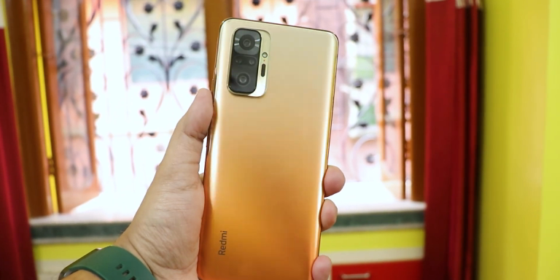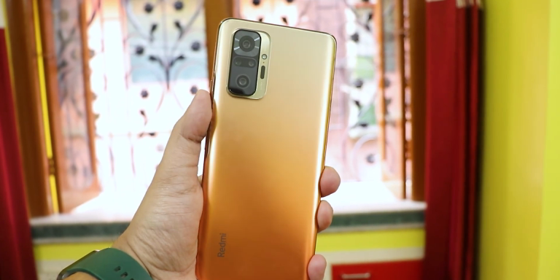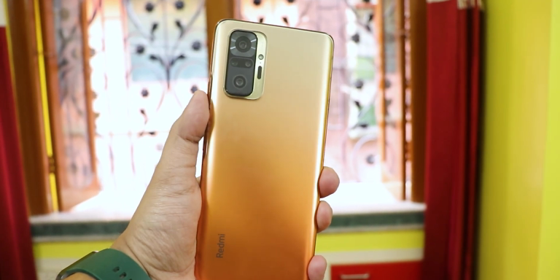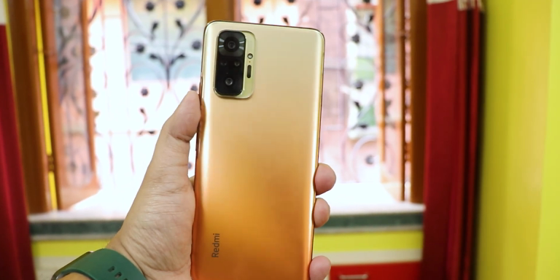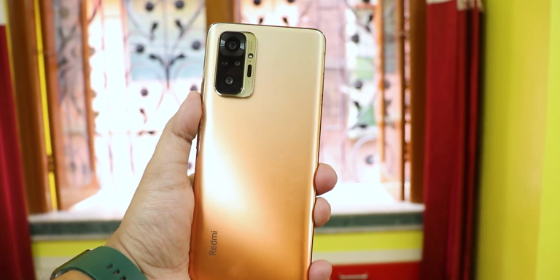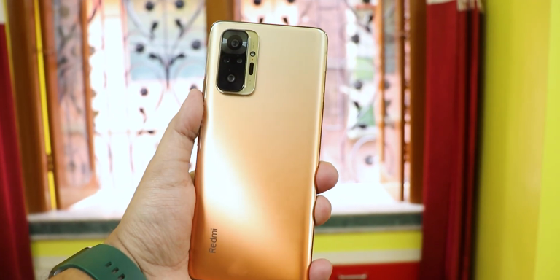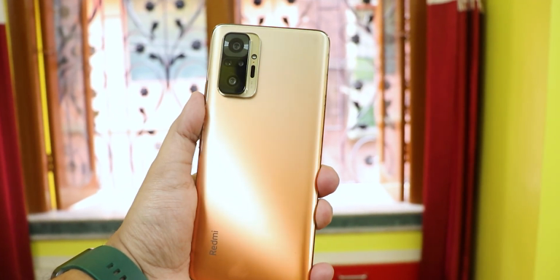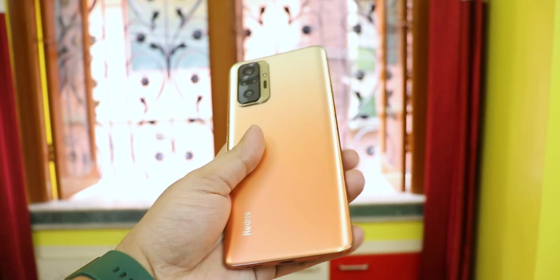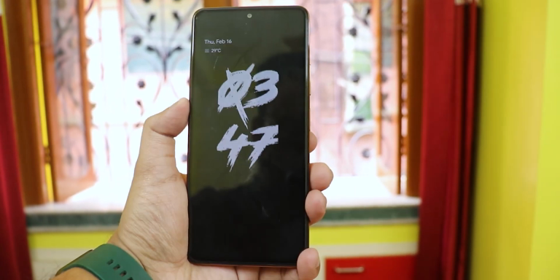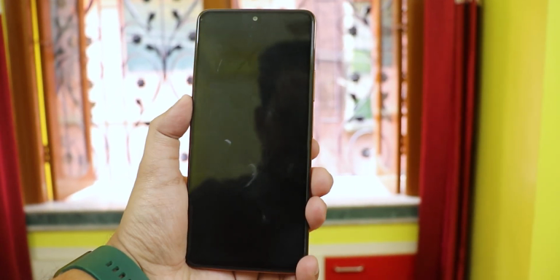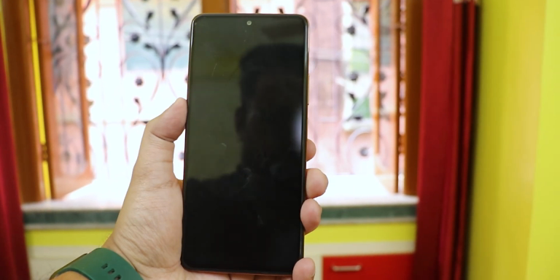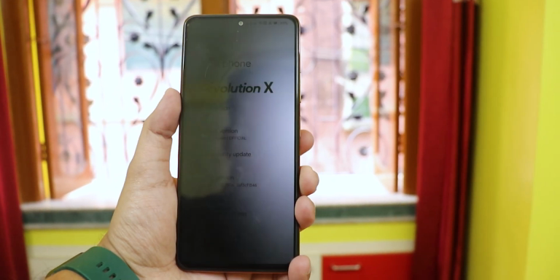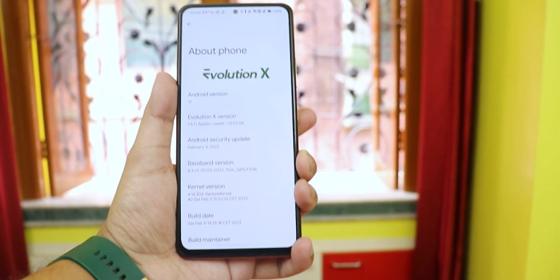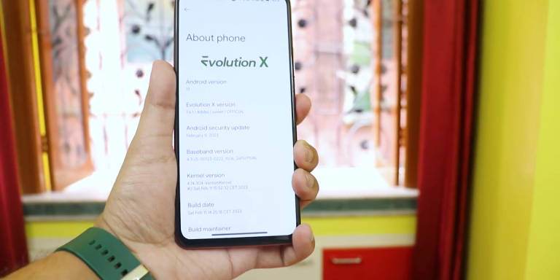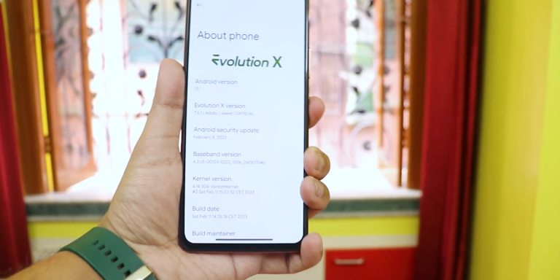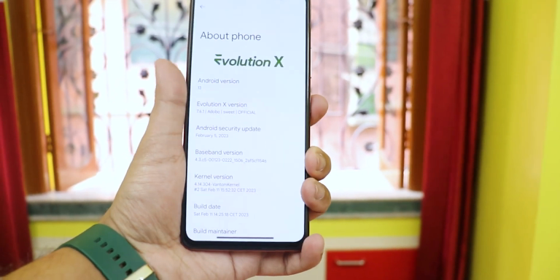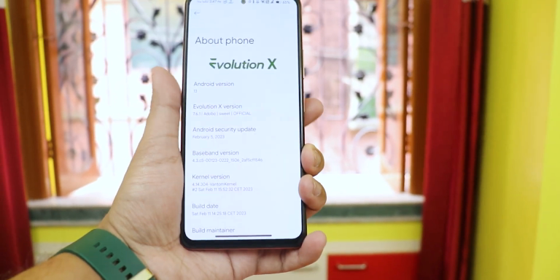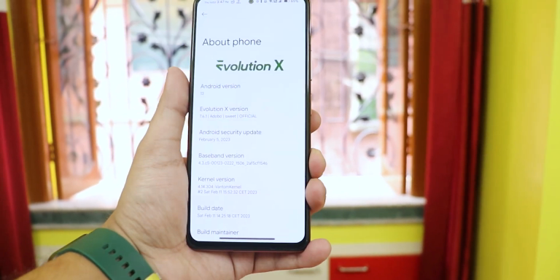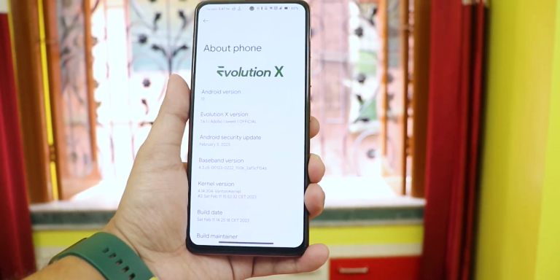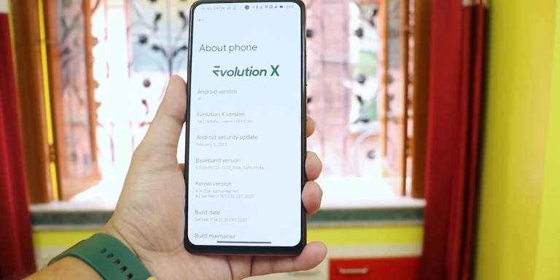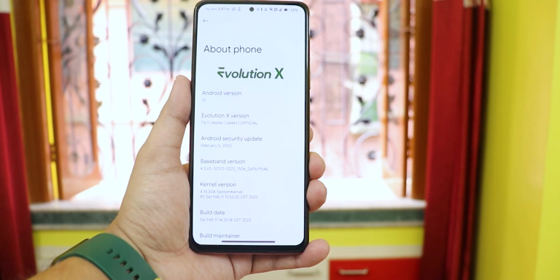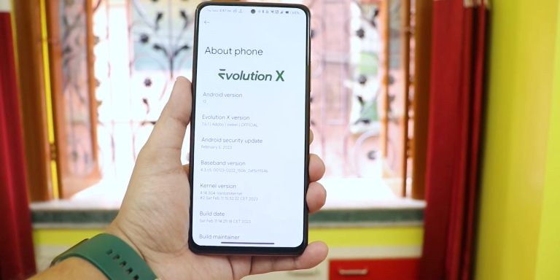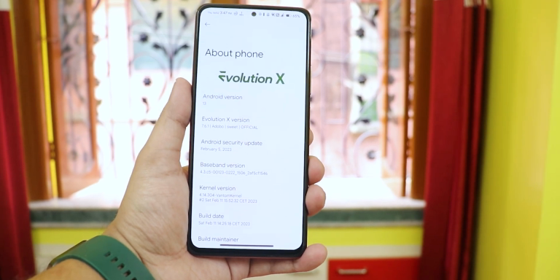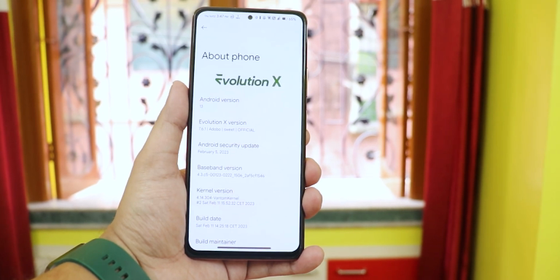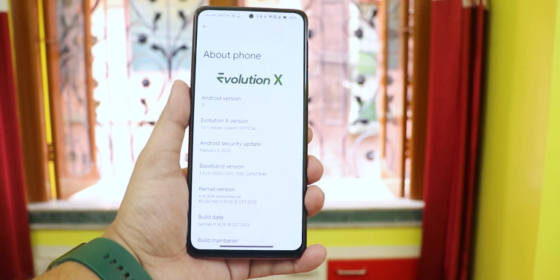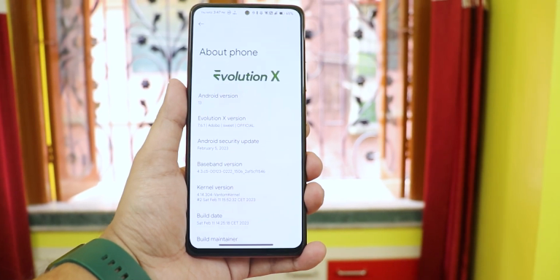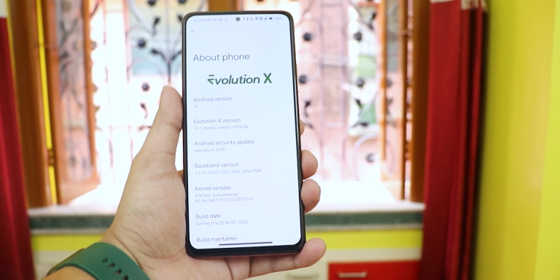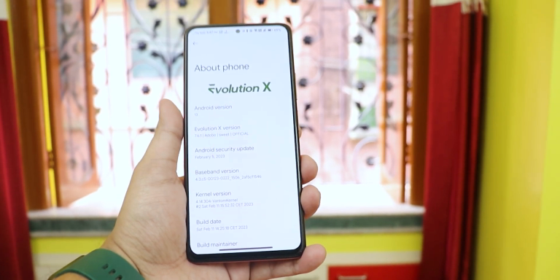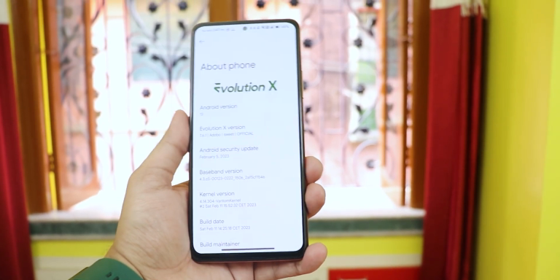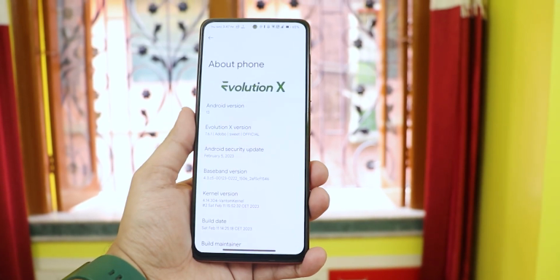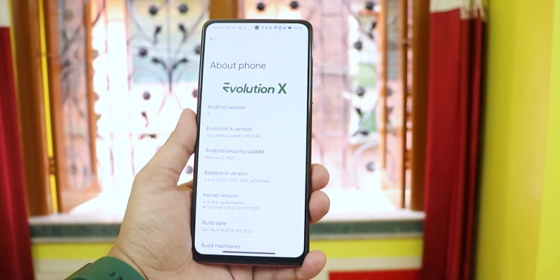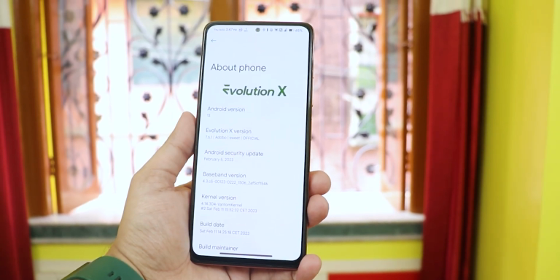What is up guys, this is Studio back with another video on the Redmi Note 10 Pro. During this video I'm gonna be showing you the latest EvolutionX ROM update.